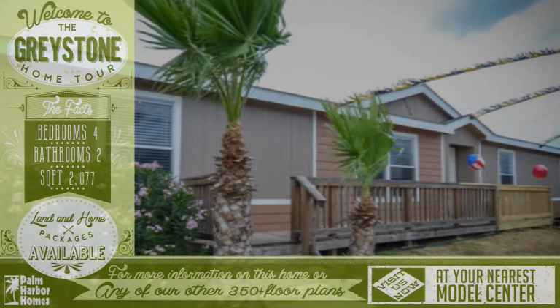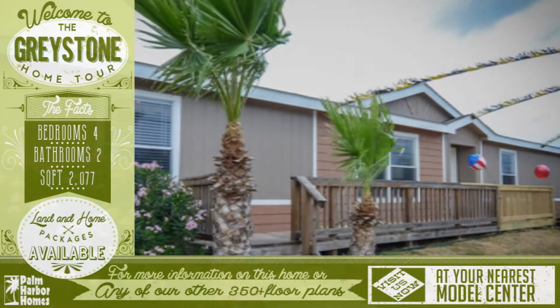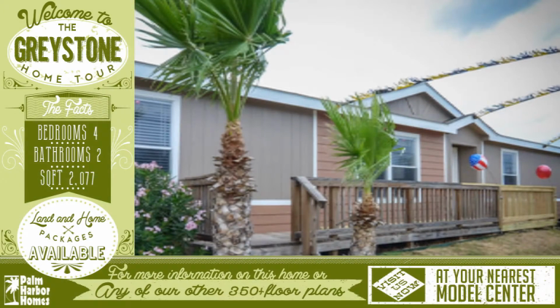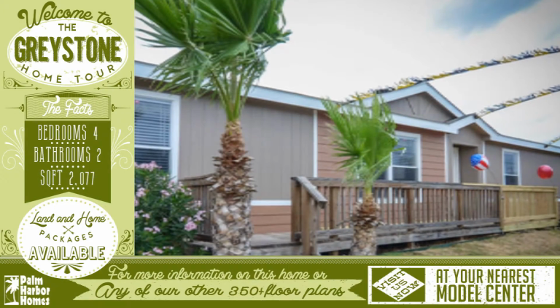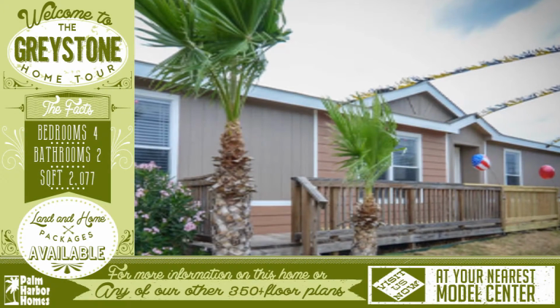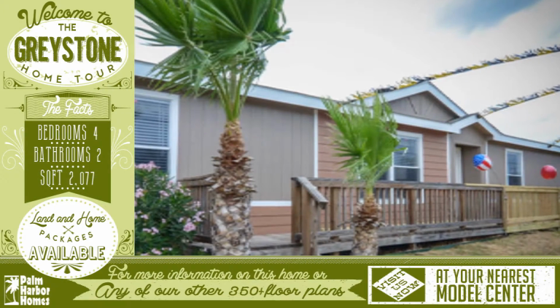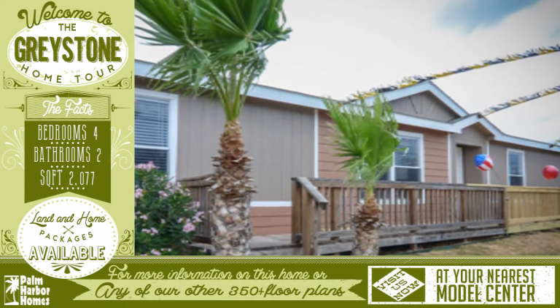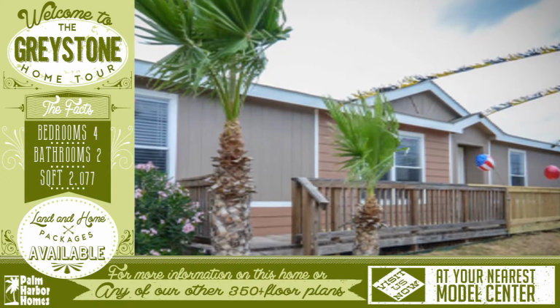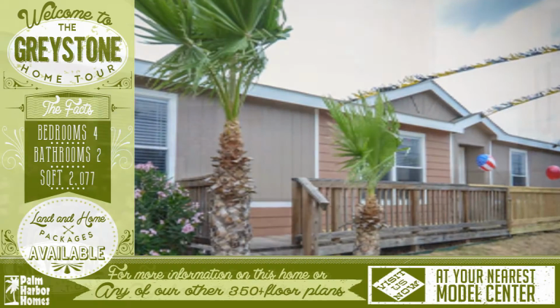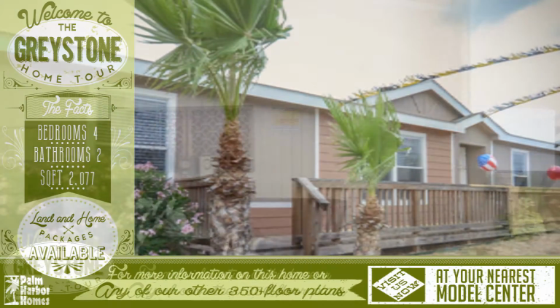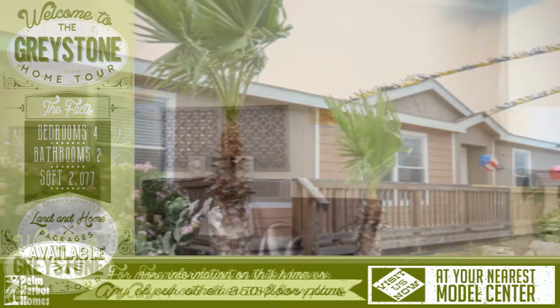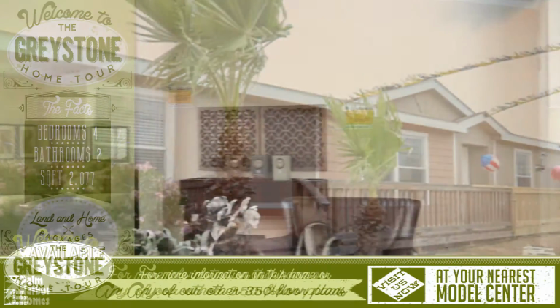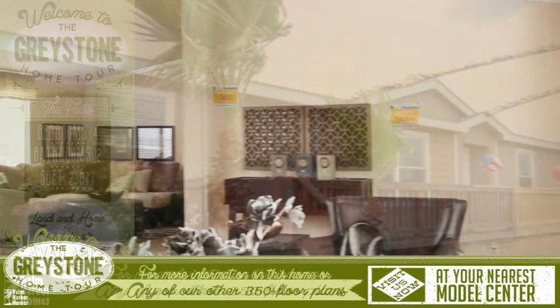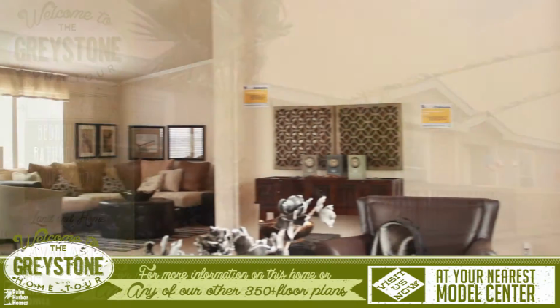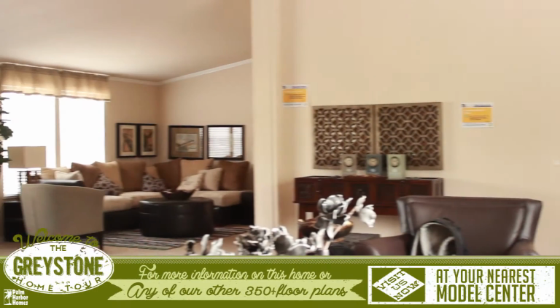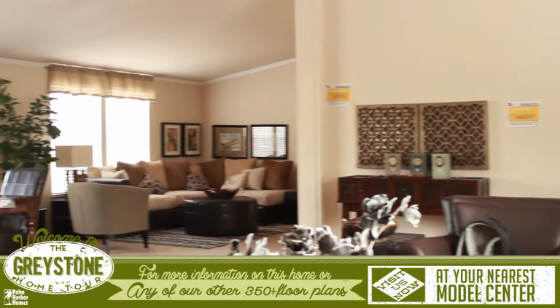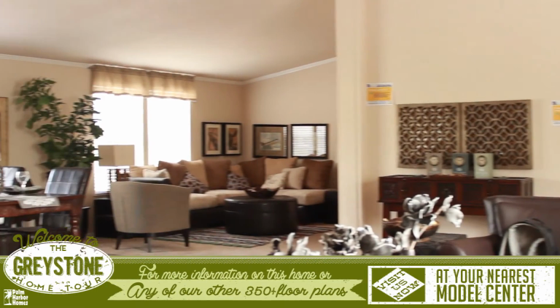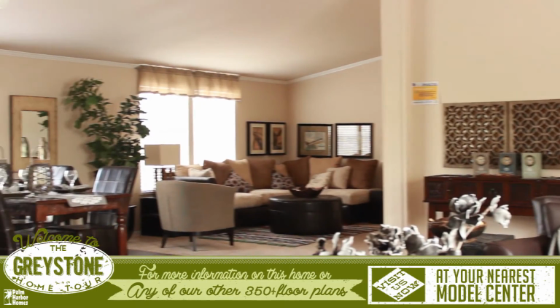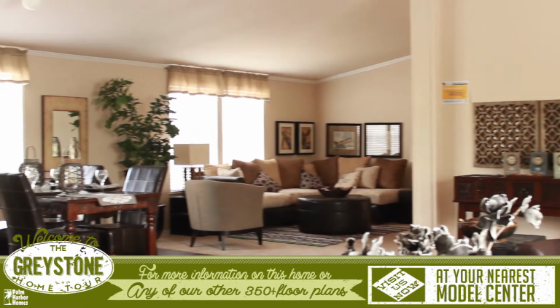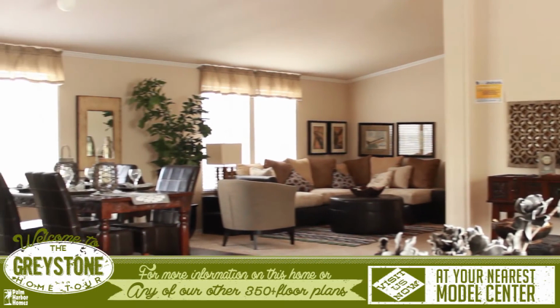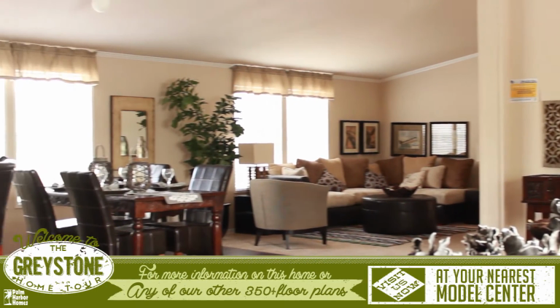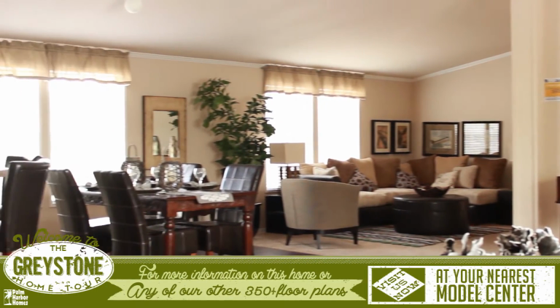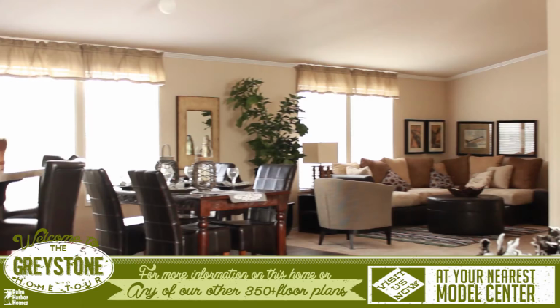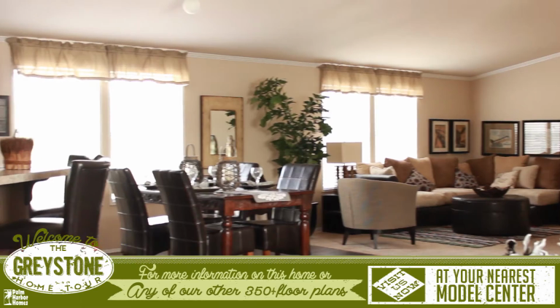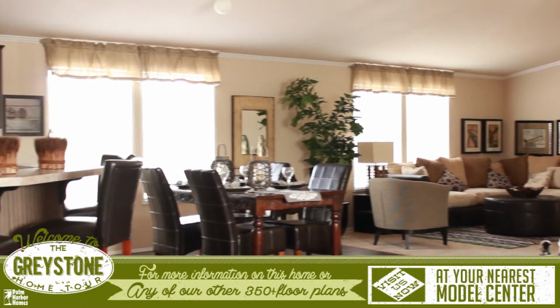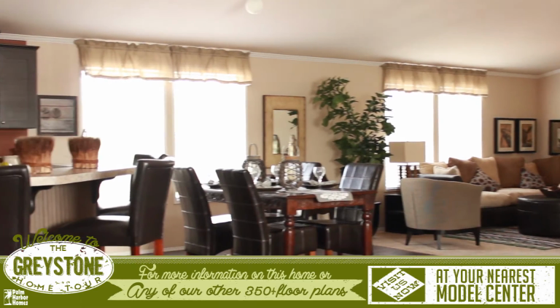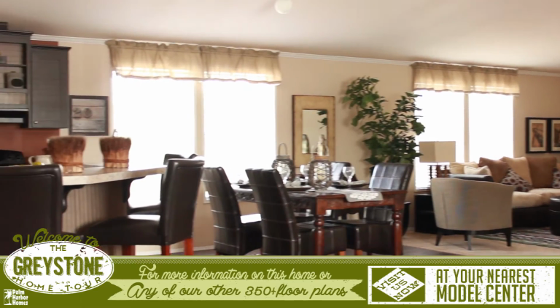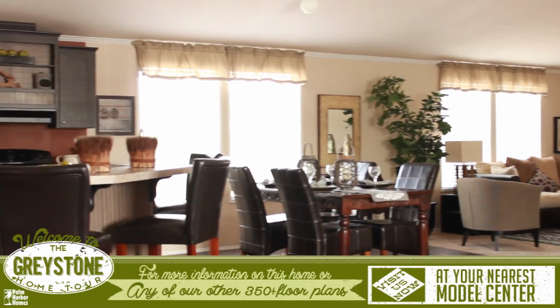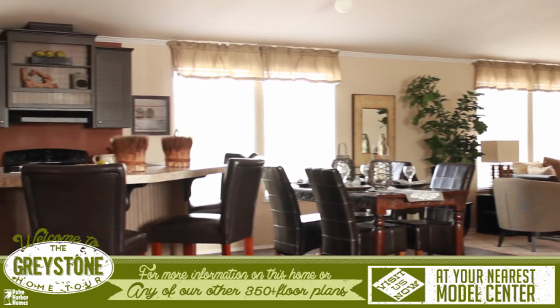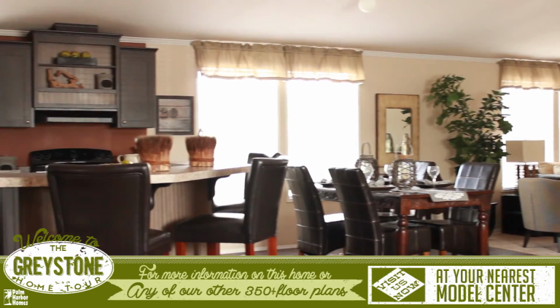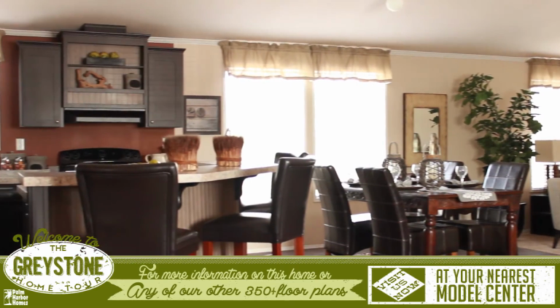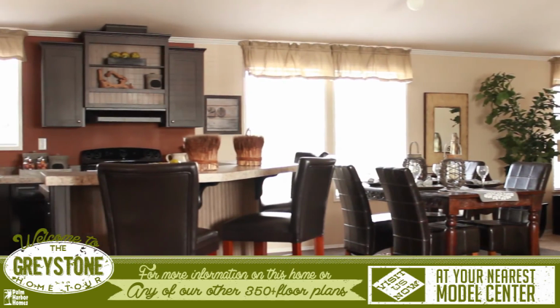Welcome to the home tour for the Greystone. As you enter the home, the open space welcomes you in and gives access to the rest of the house.